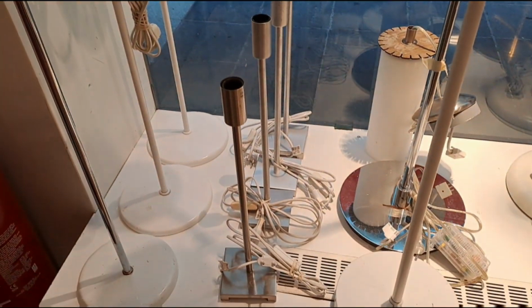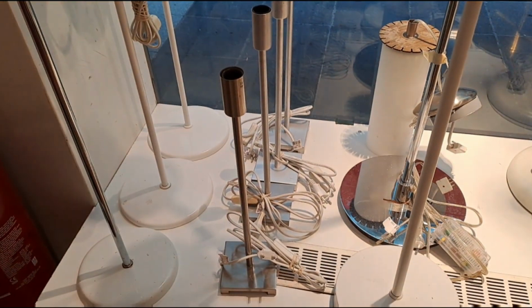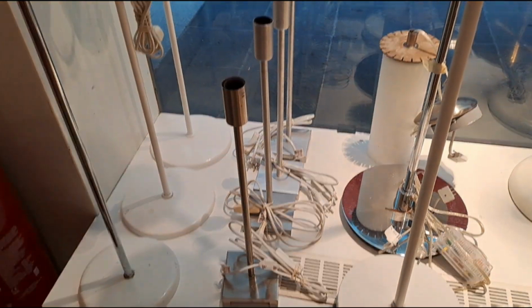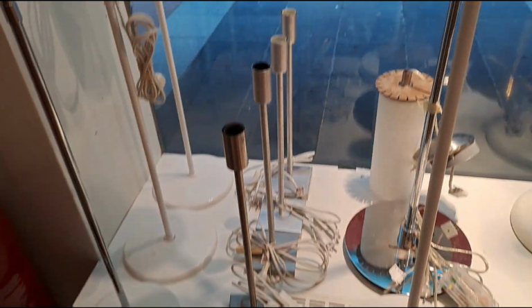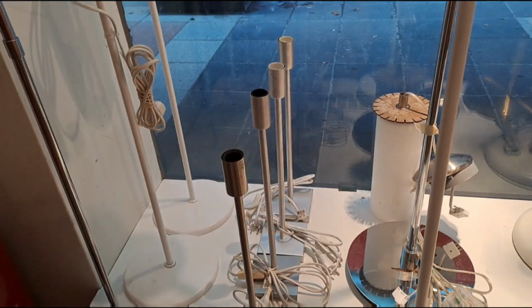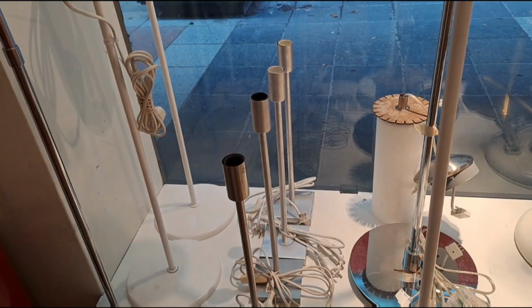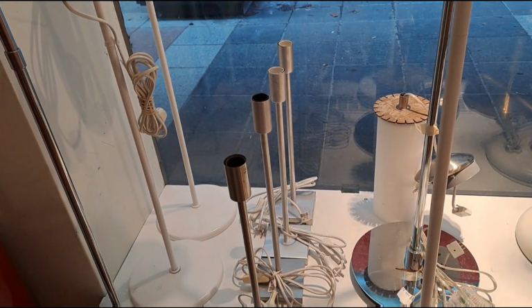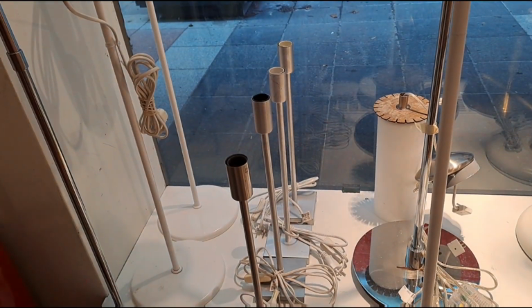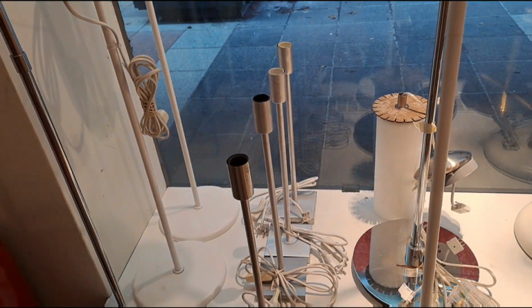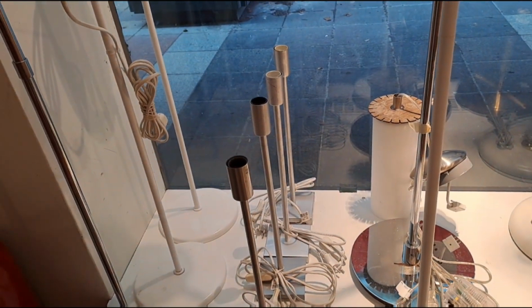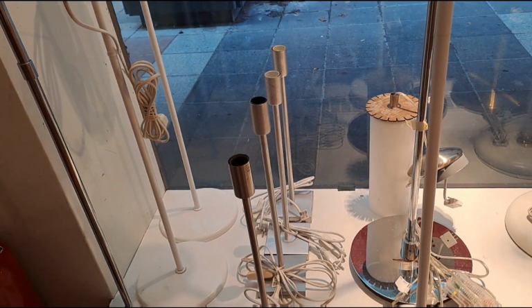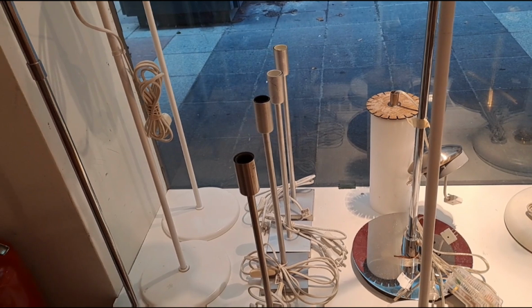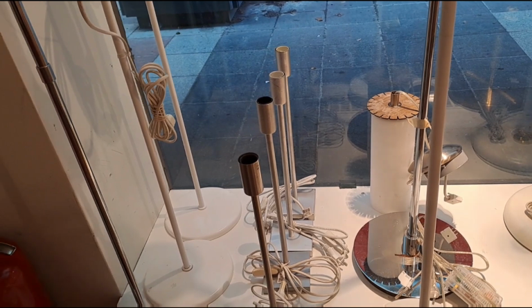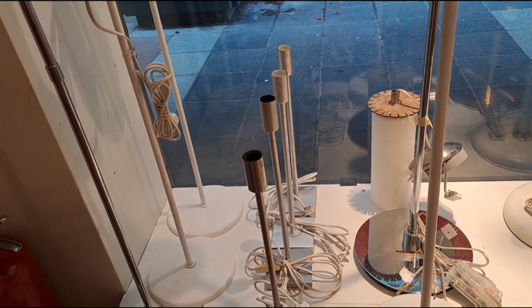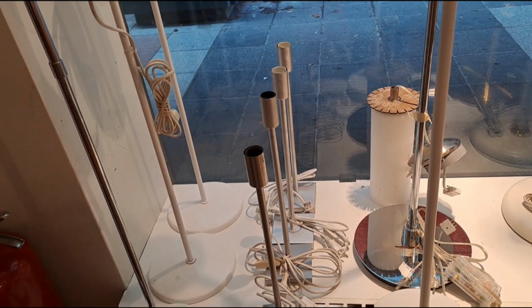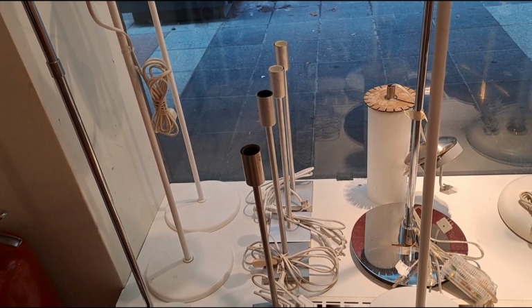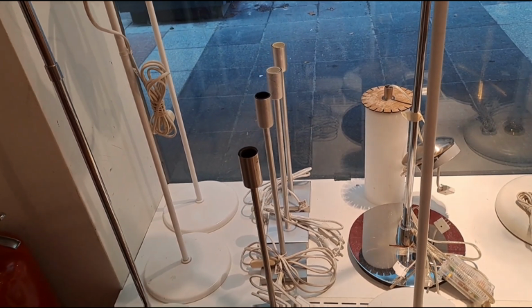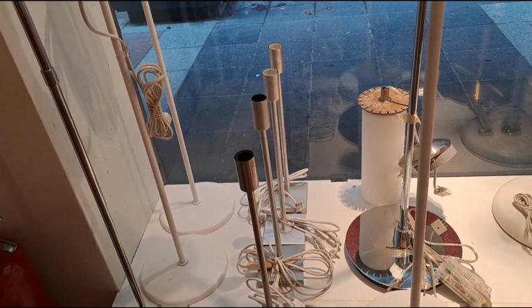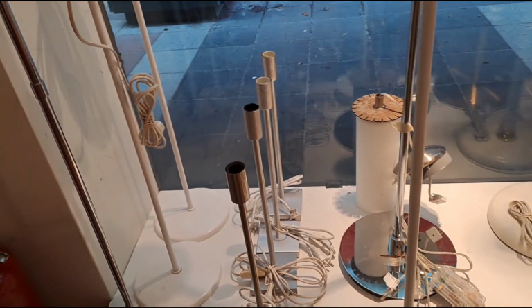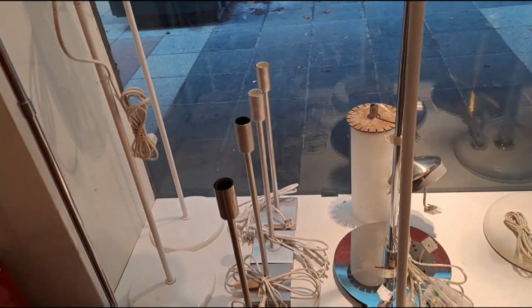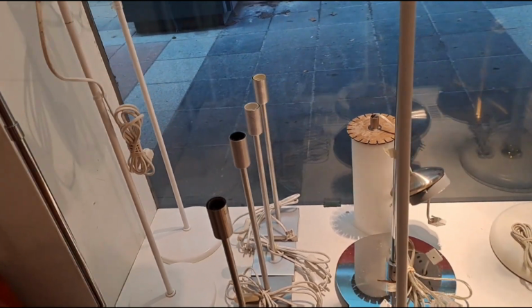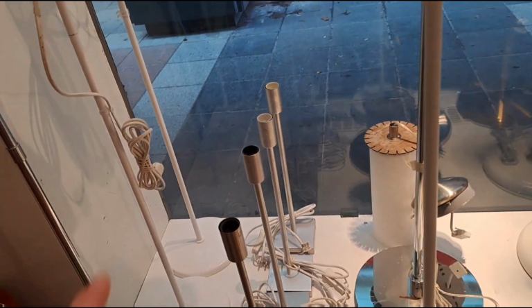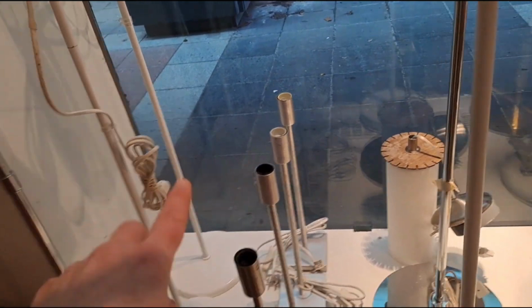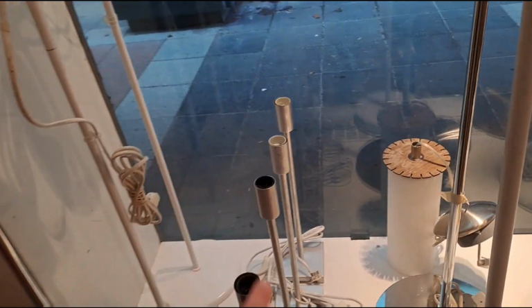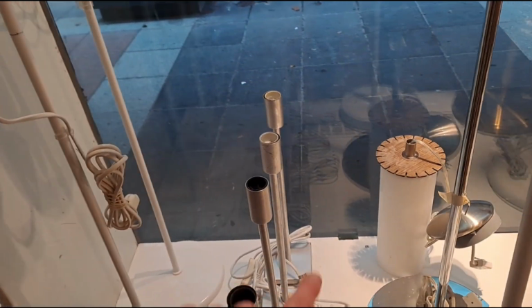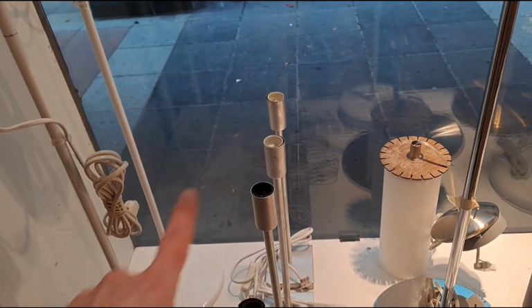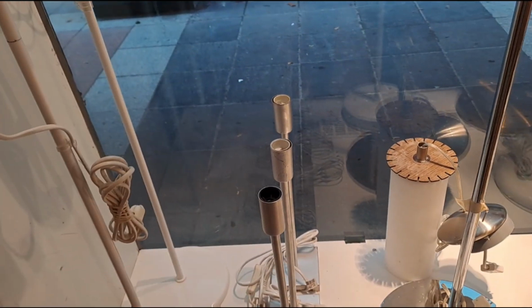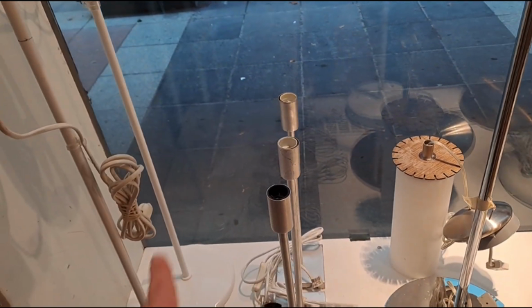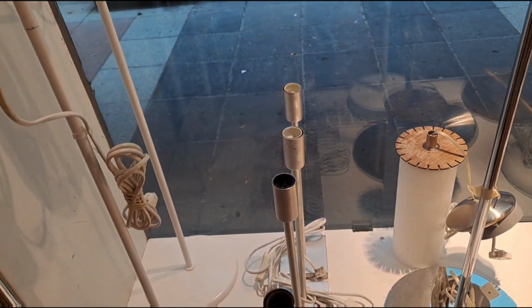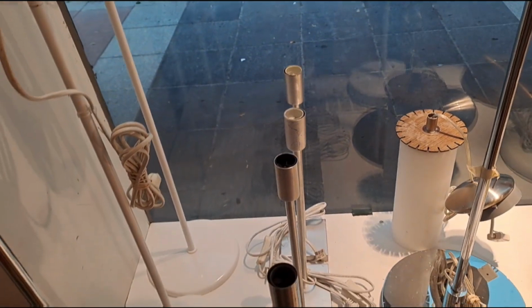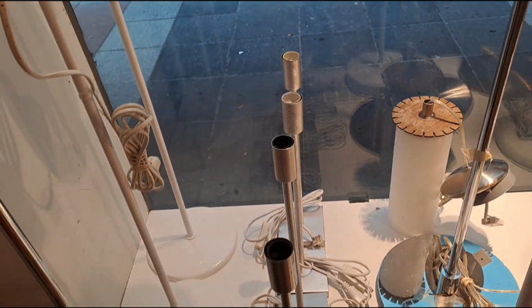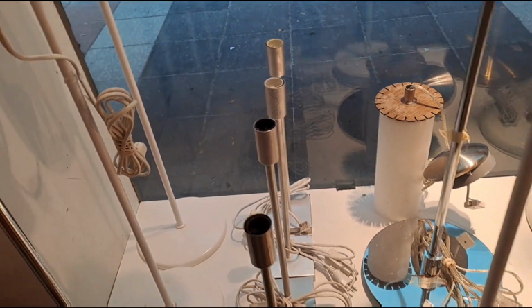And then I have to find the thing you have on the top — whatever that's called.